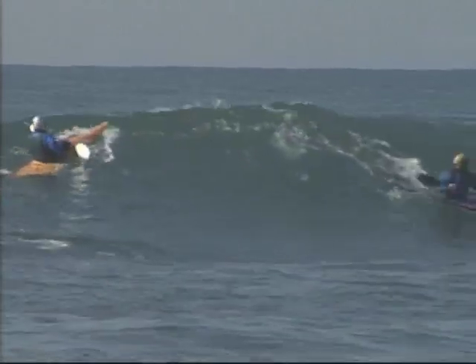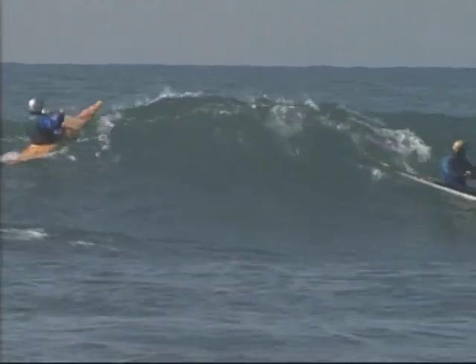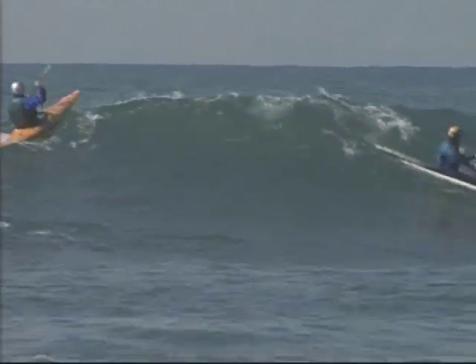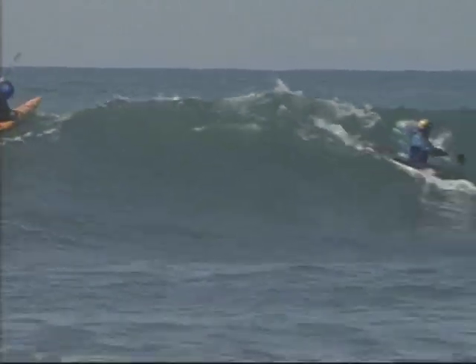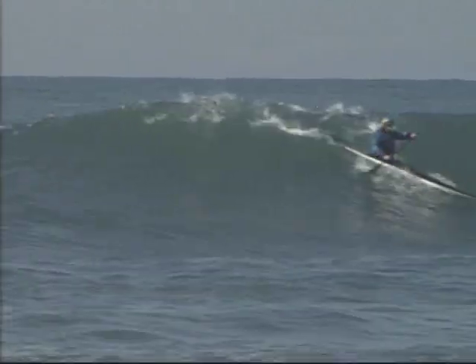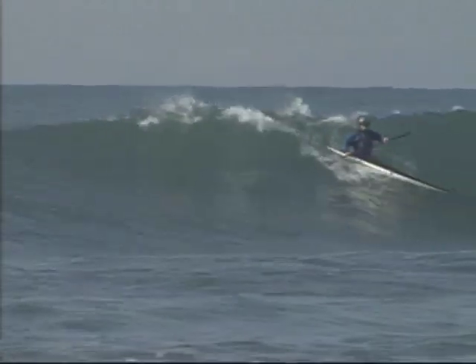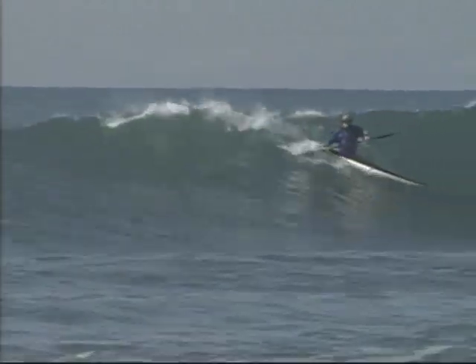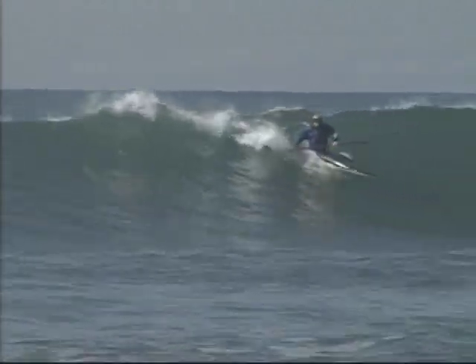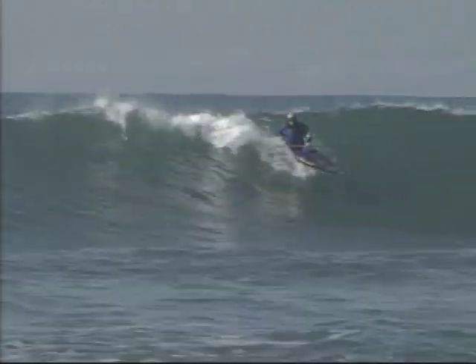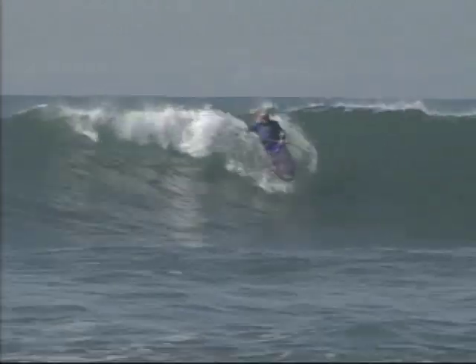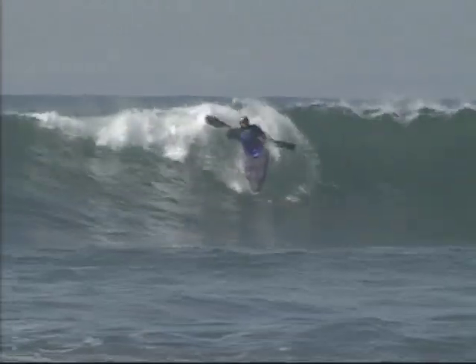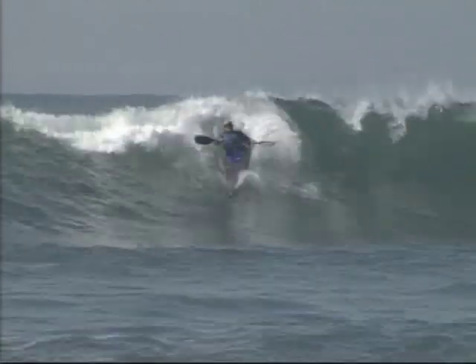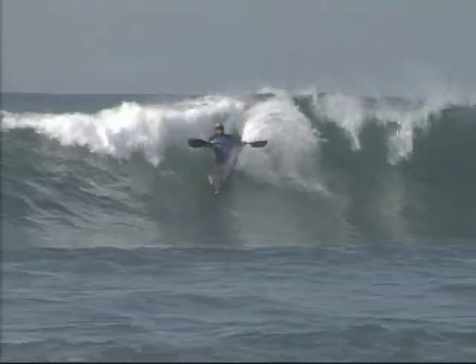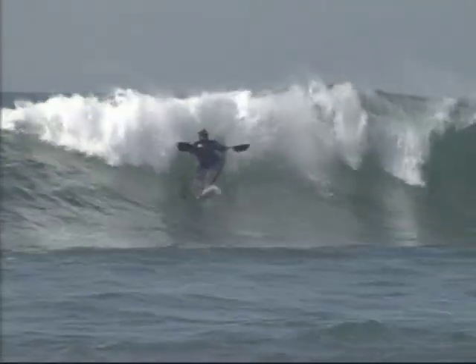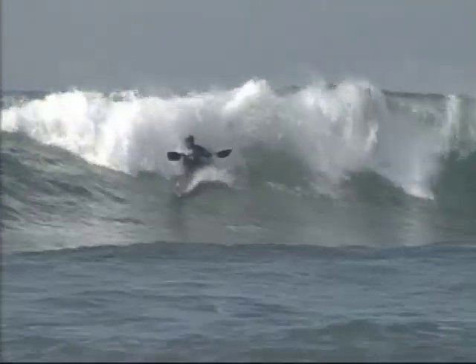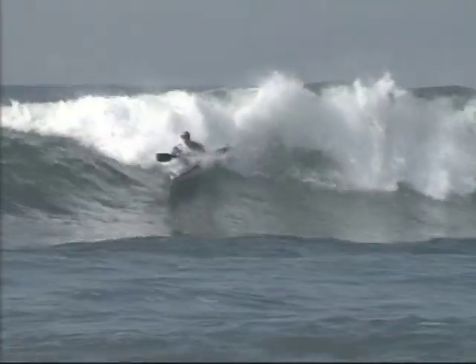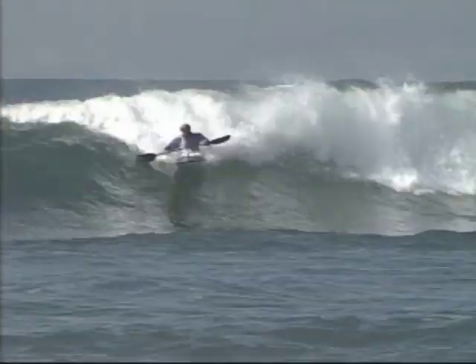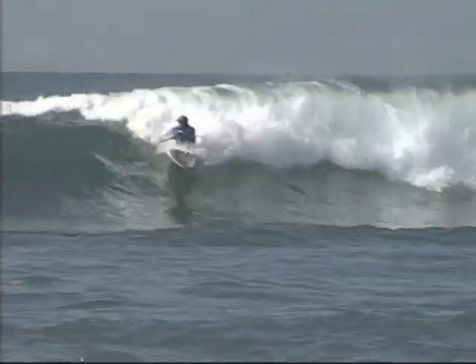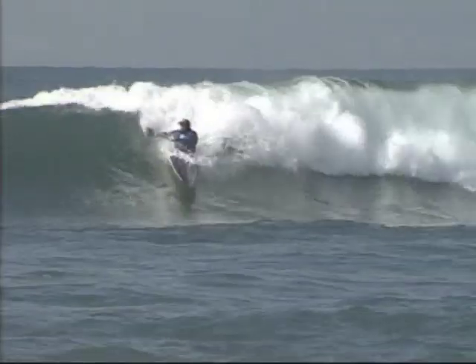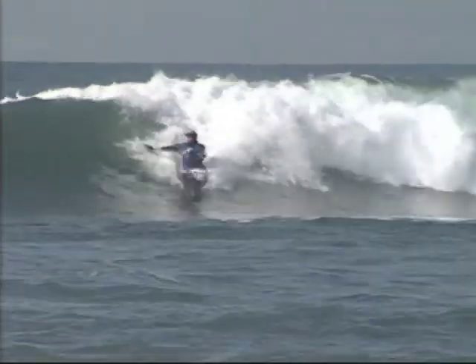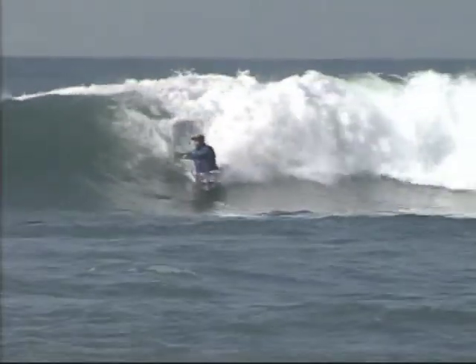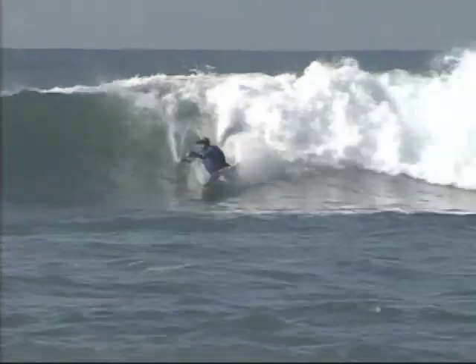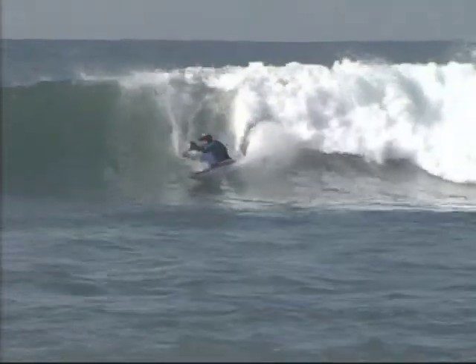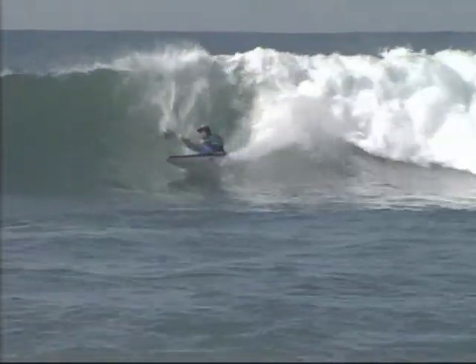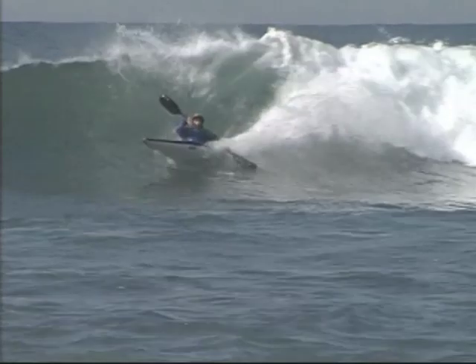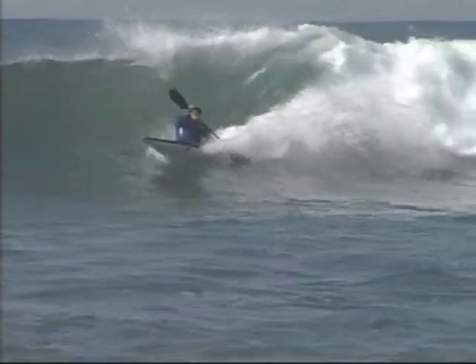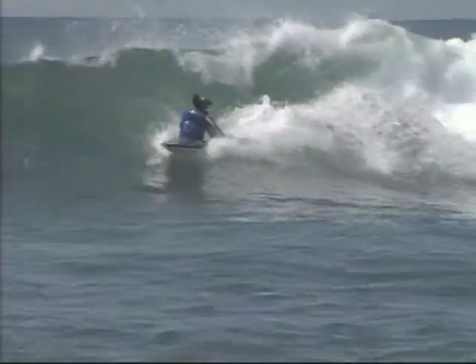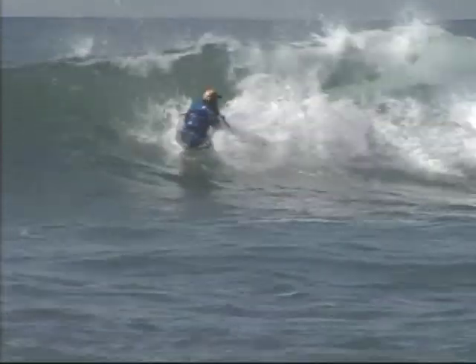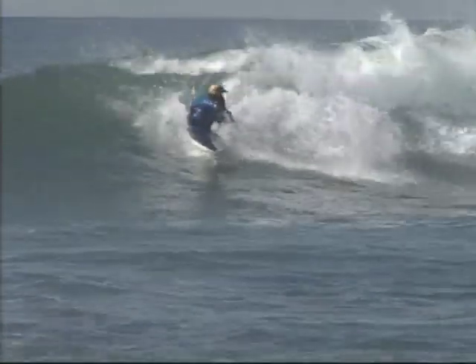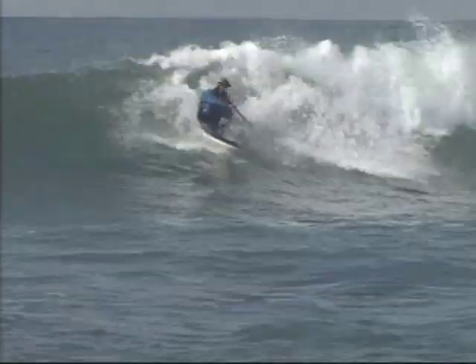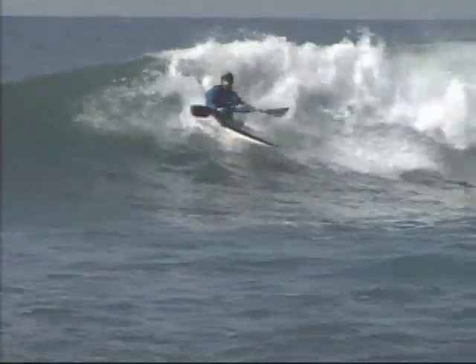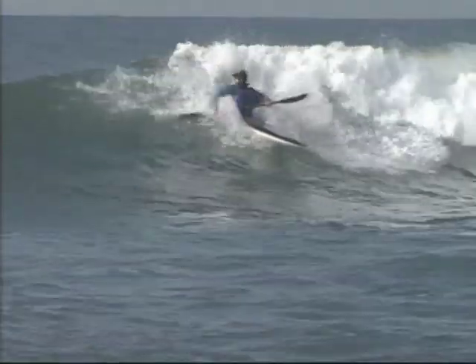Kayakers can expand the sport by finding surf that requires a little bit of a paddle to get to.